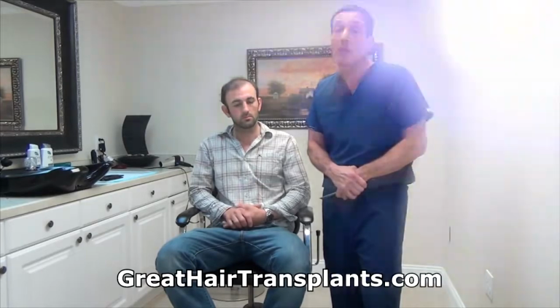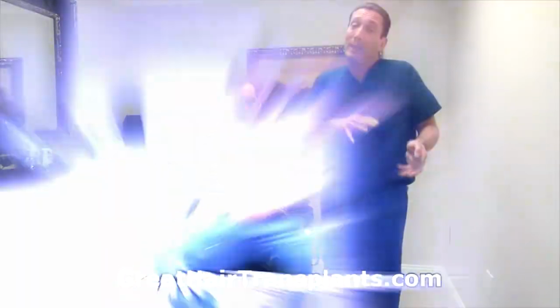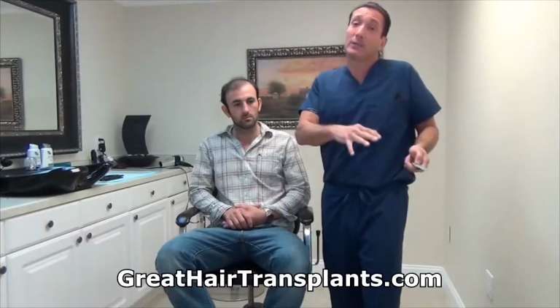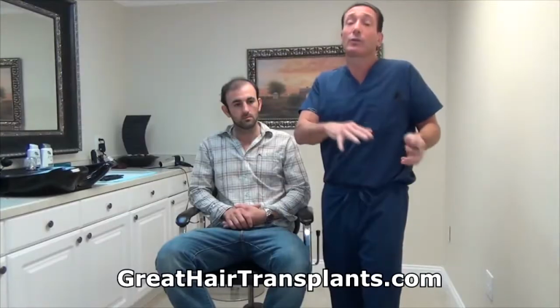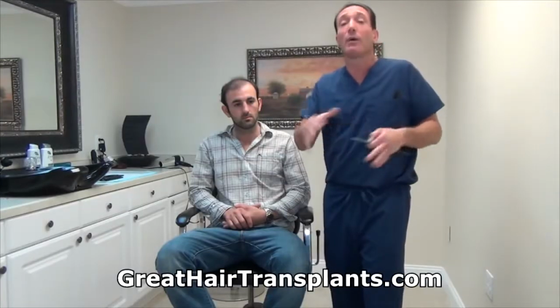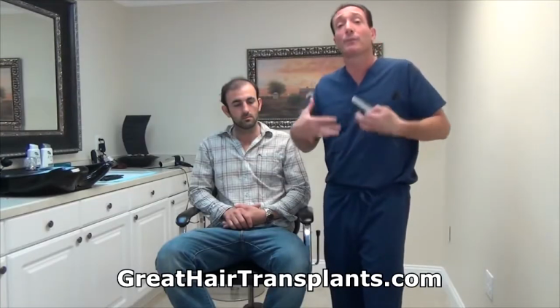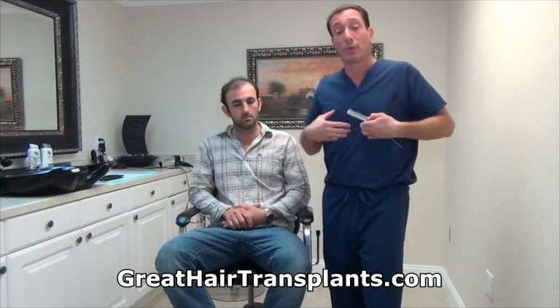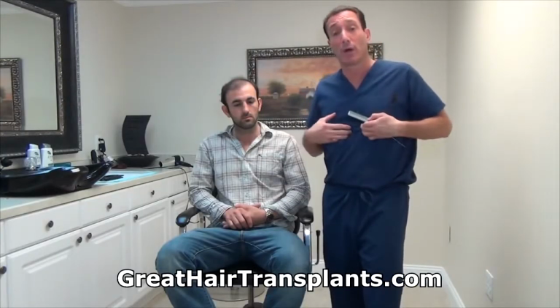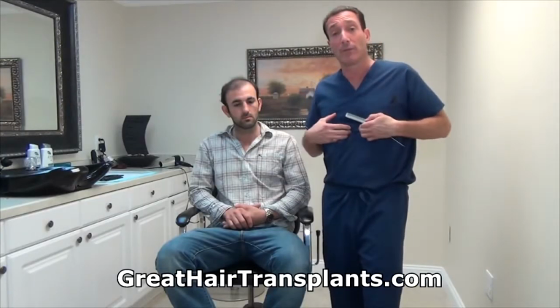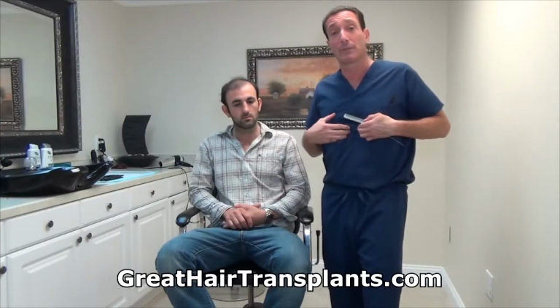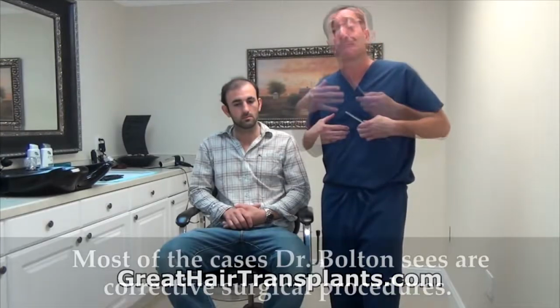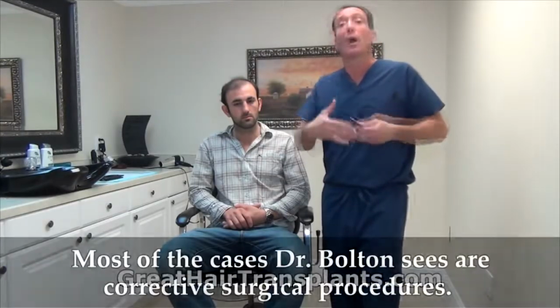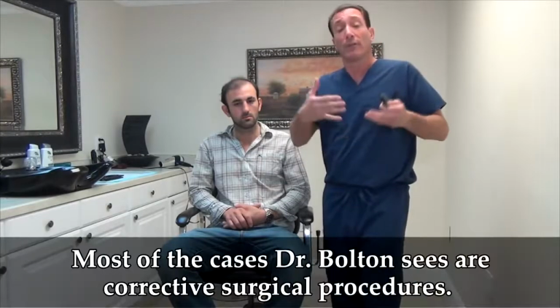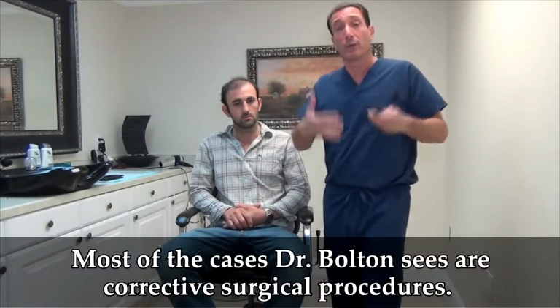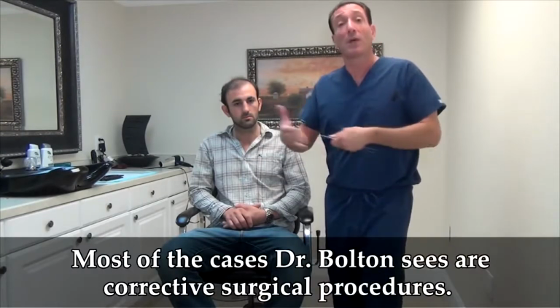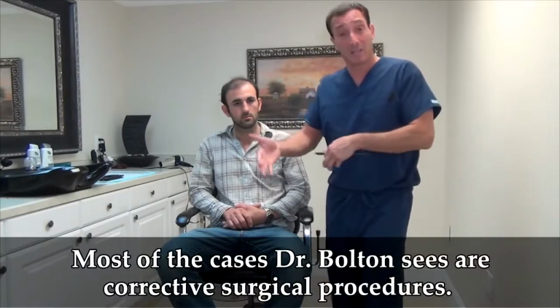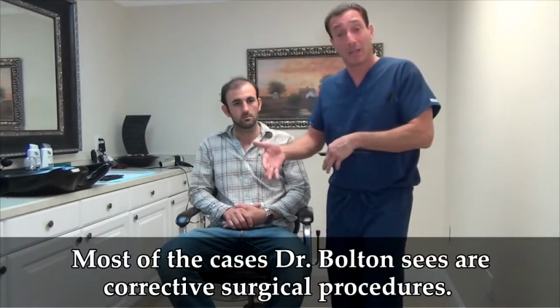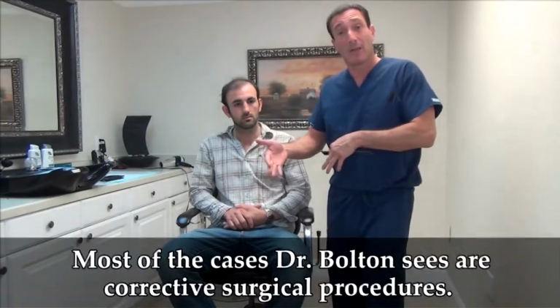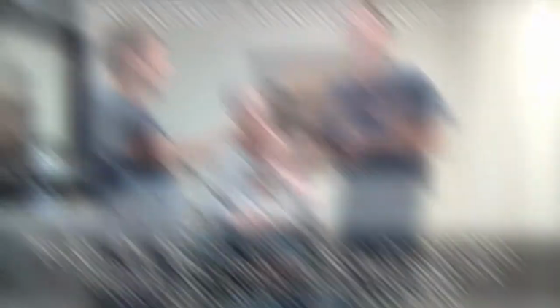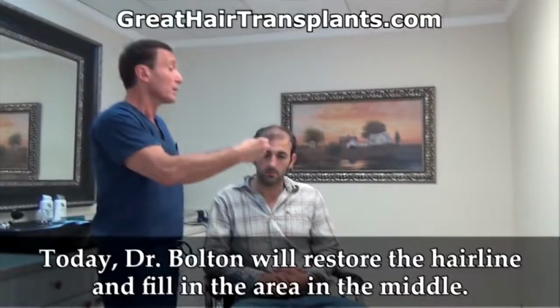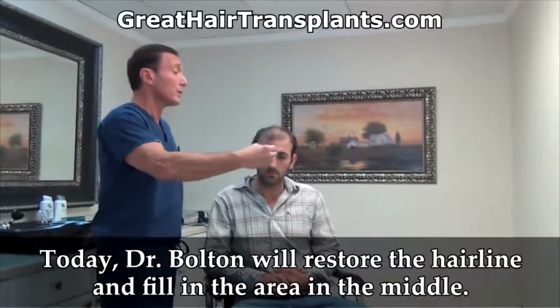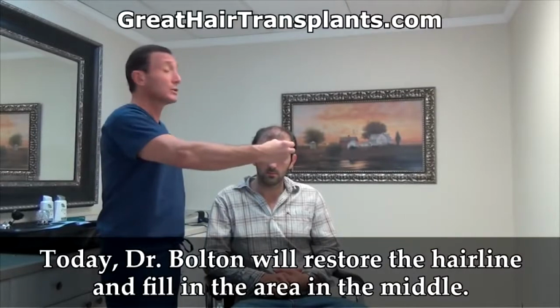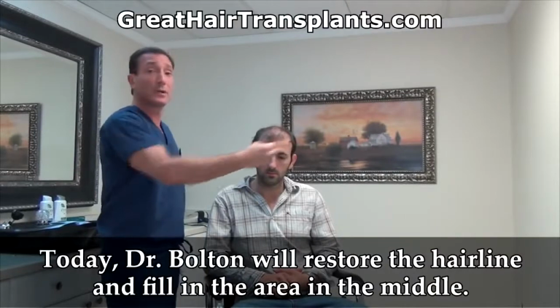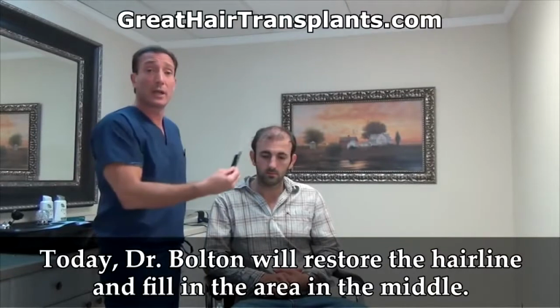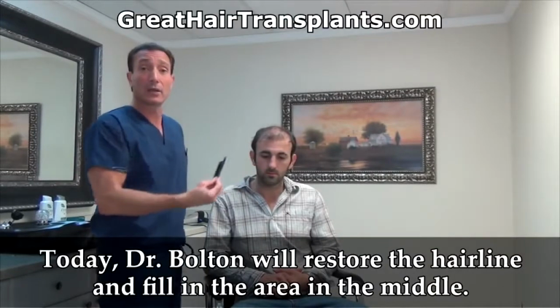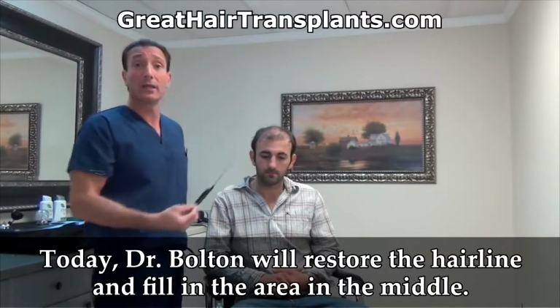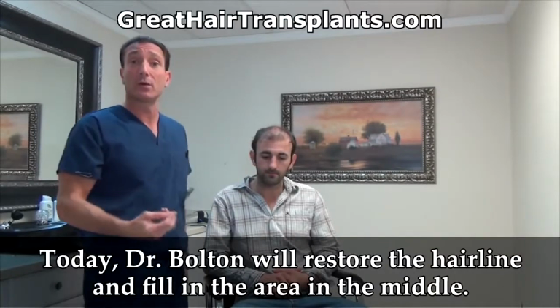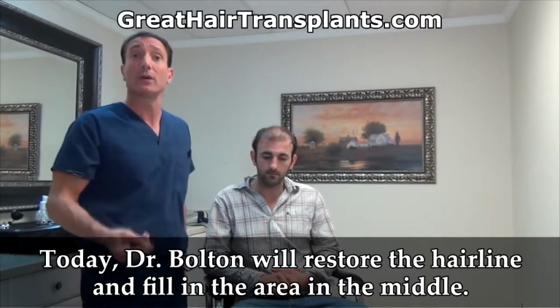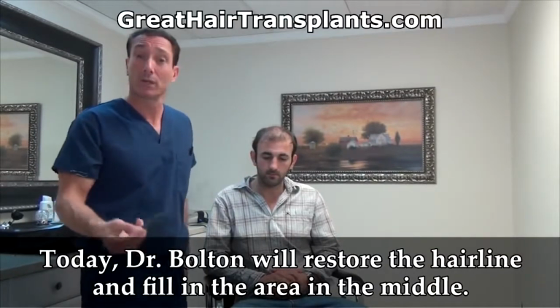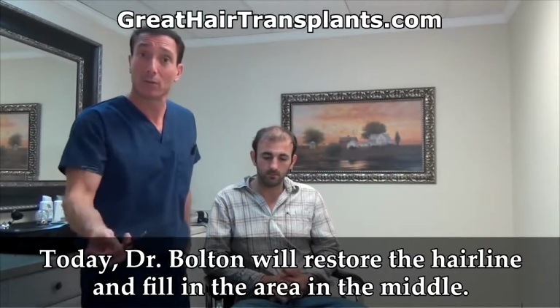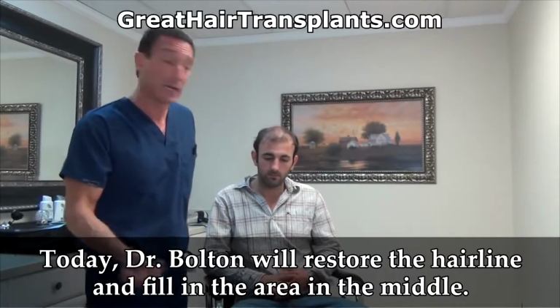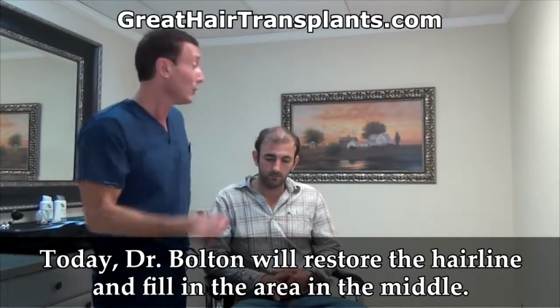Our patients who come to our office are very well educated. We're going to restore the hairline so it looks more natural.